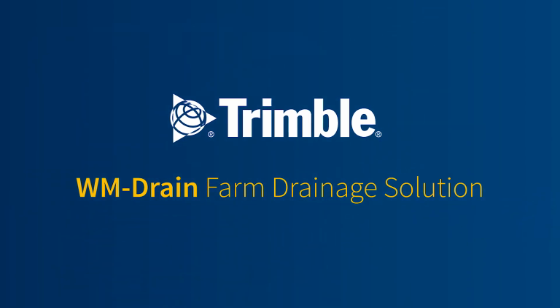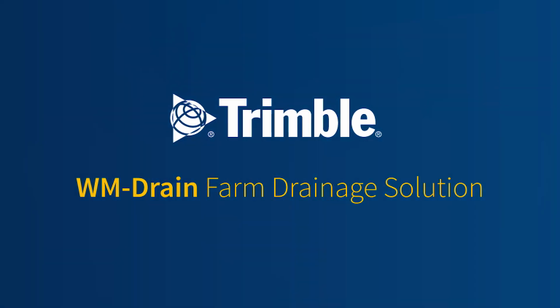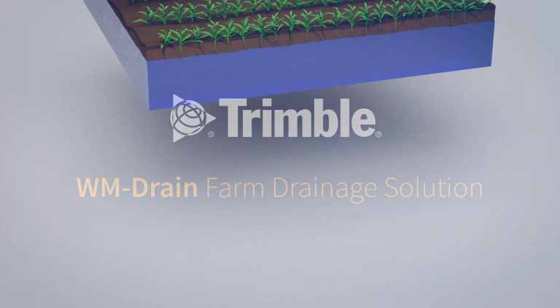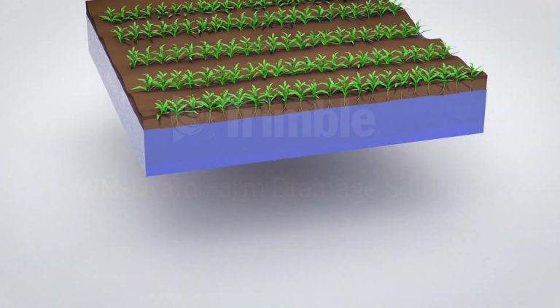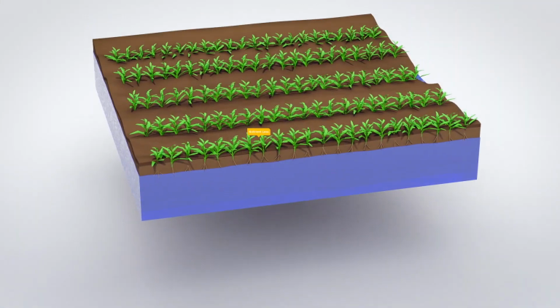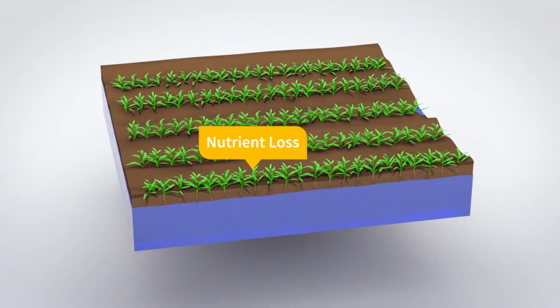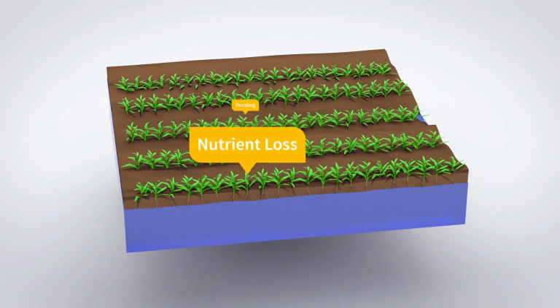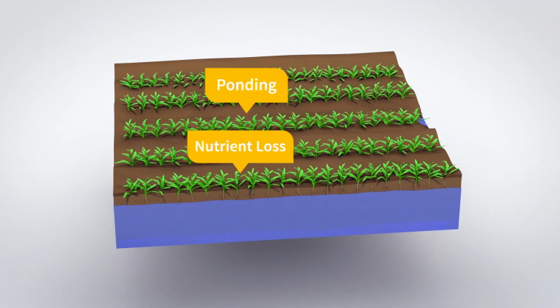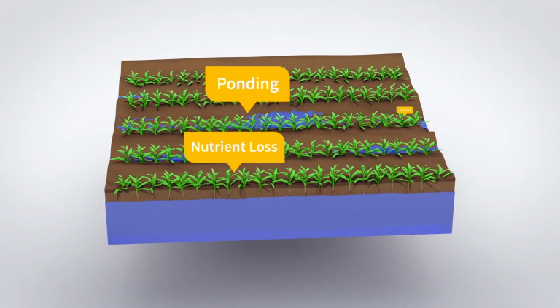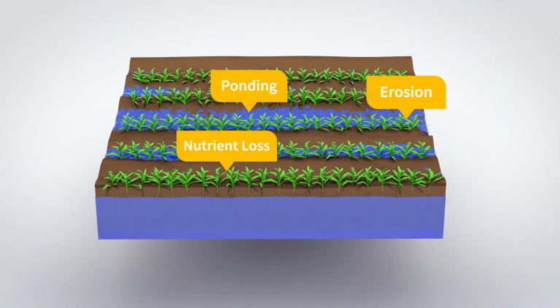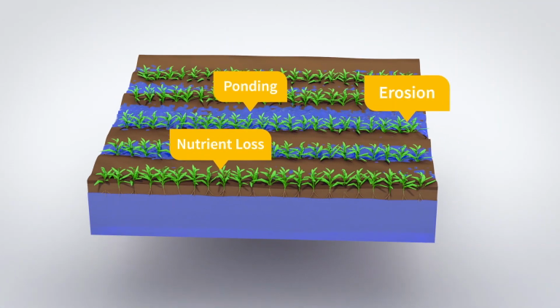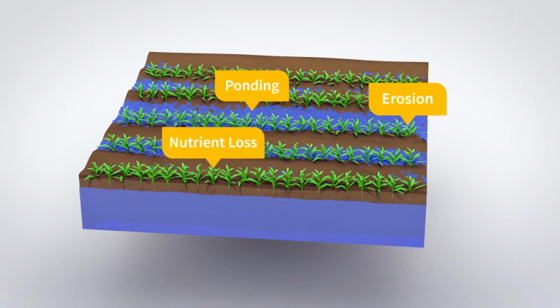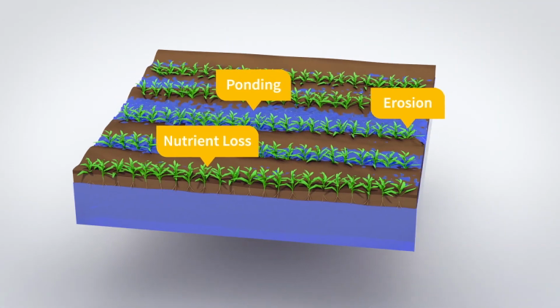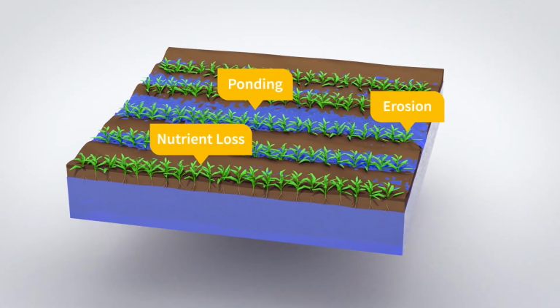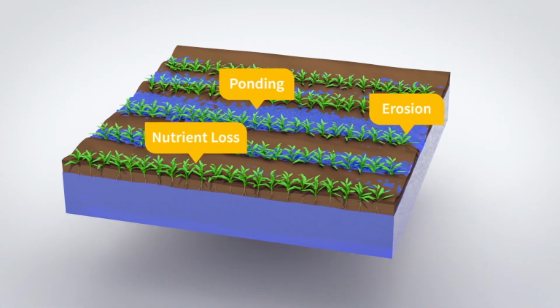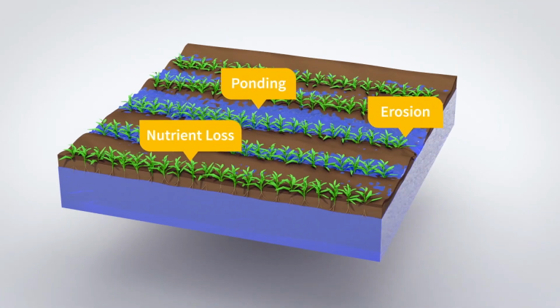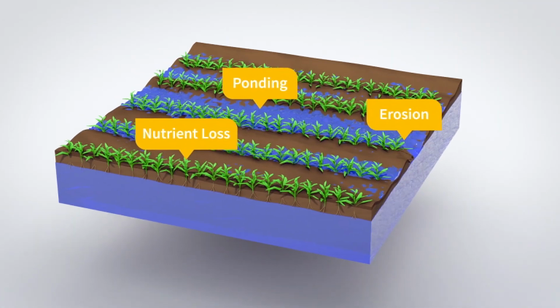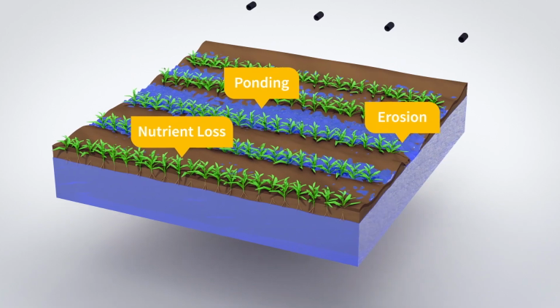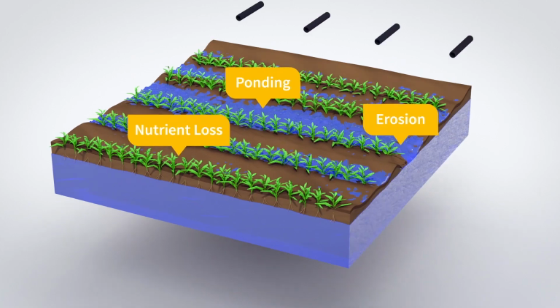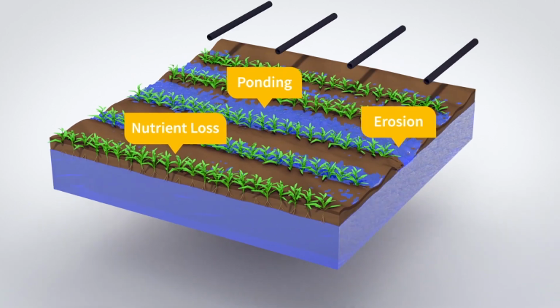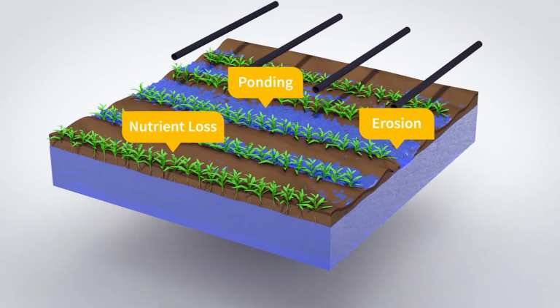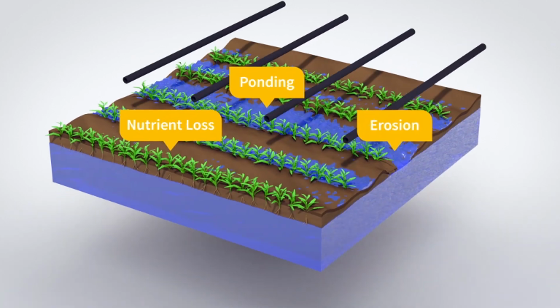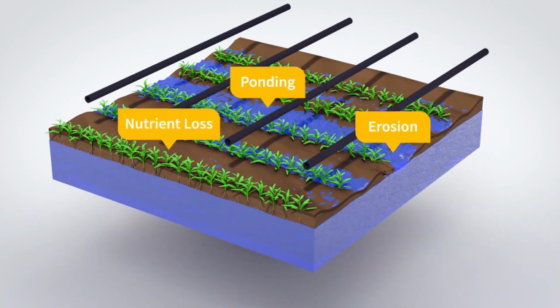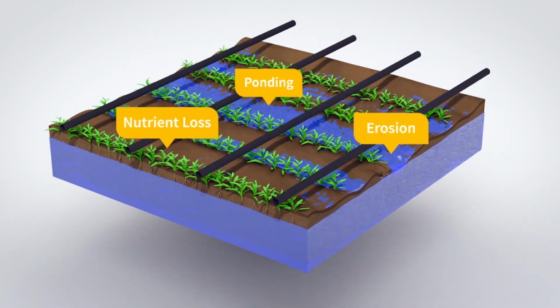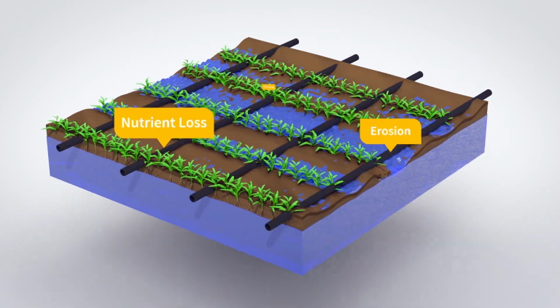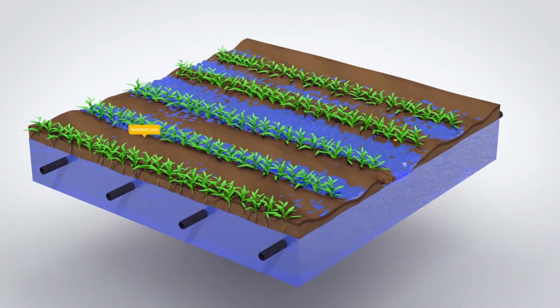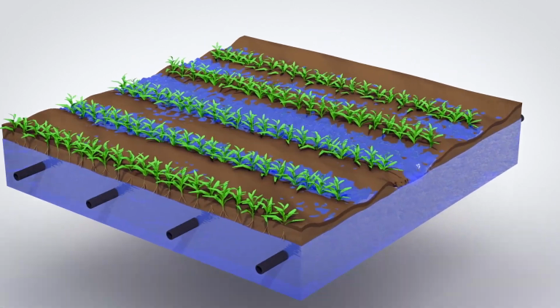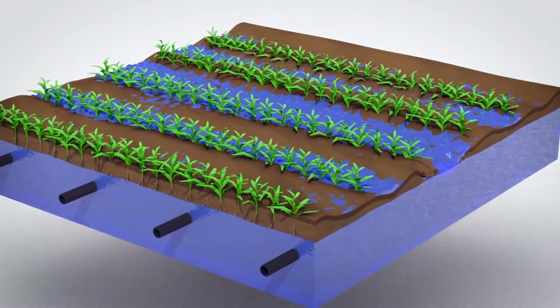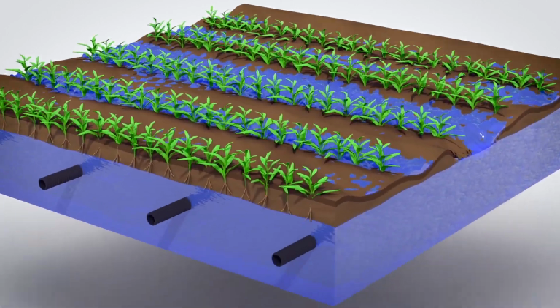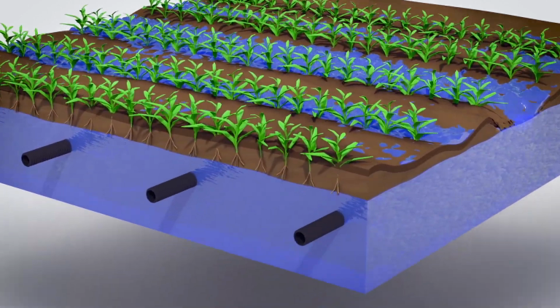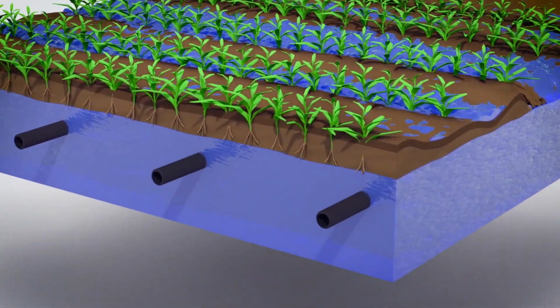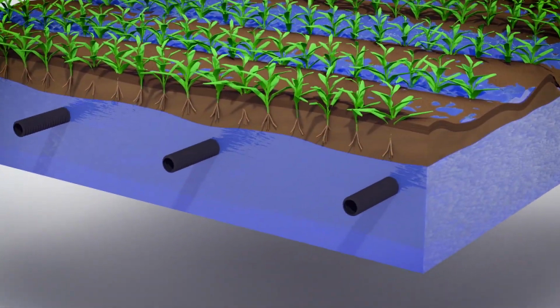For fields with too much water, subsurface drainage systems can provide control of your field's water table.